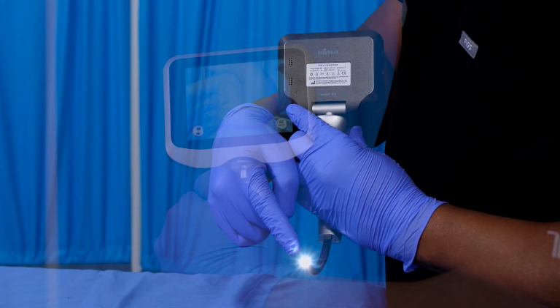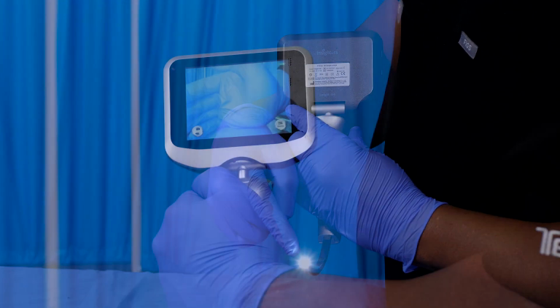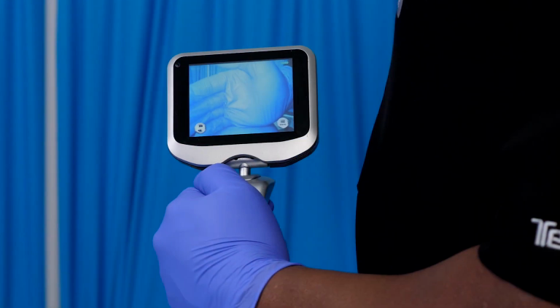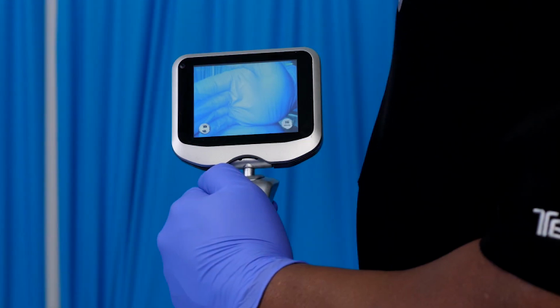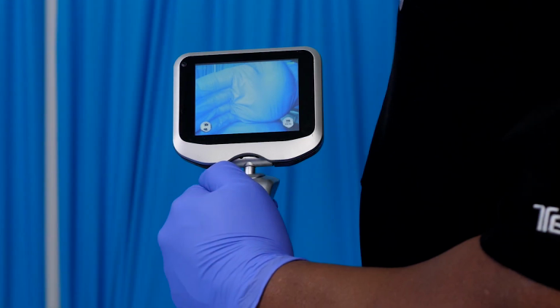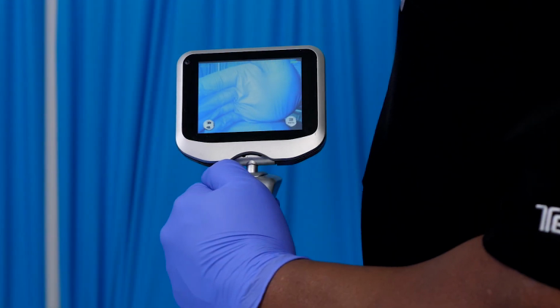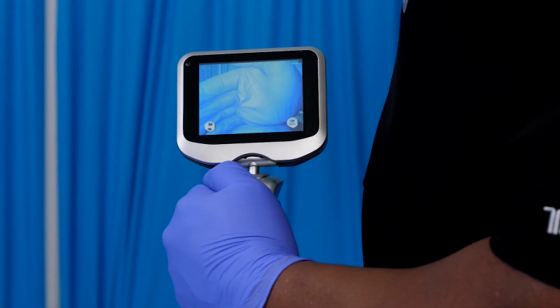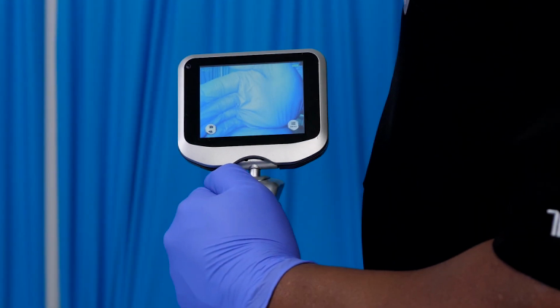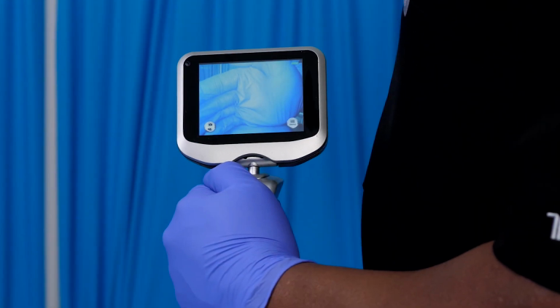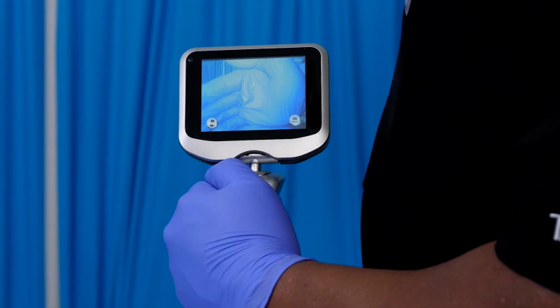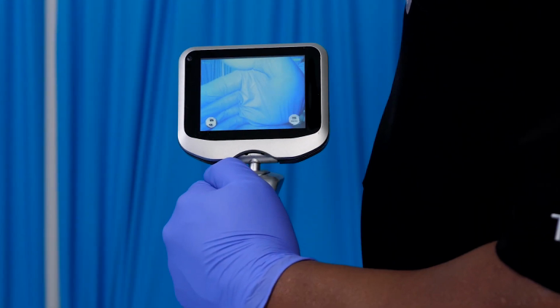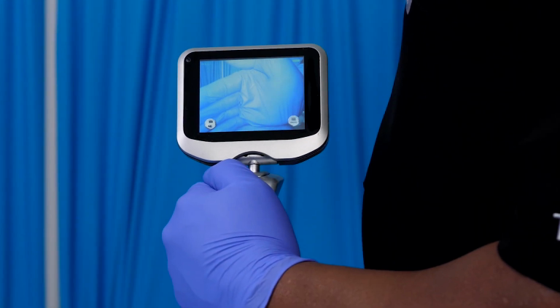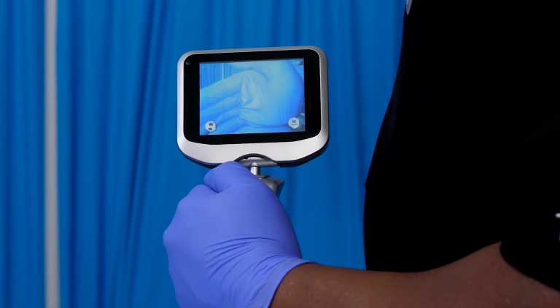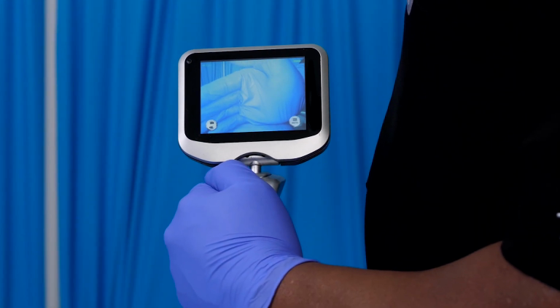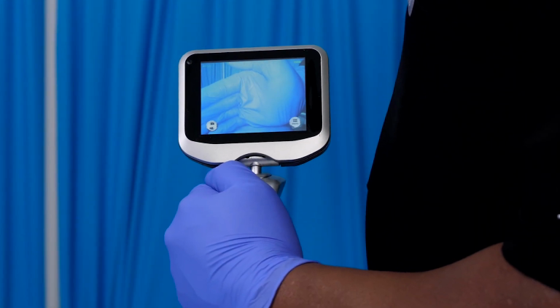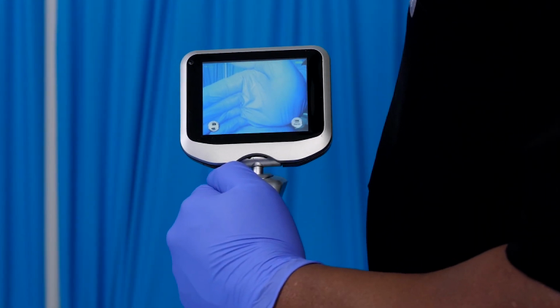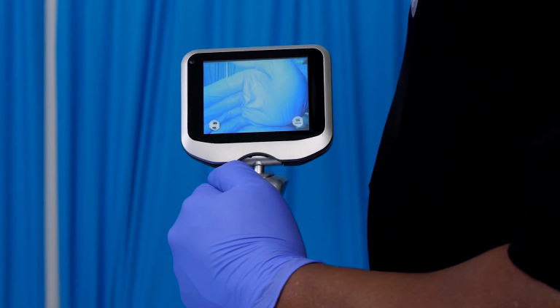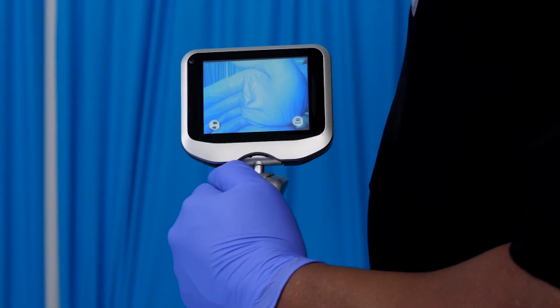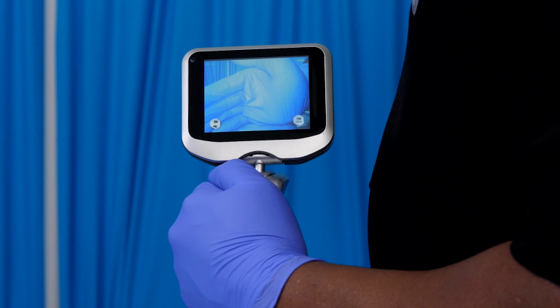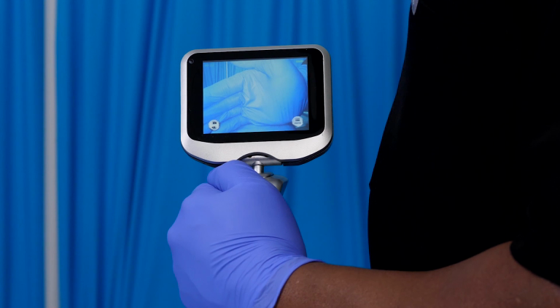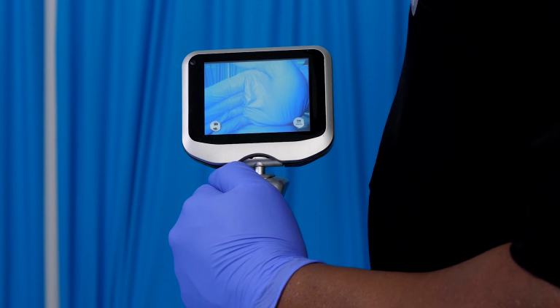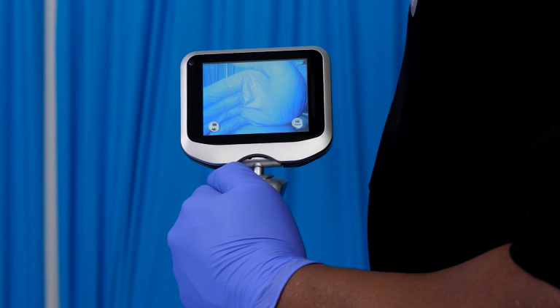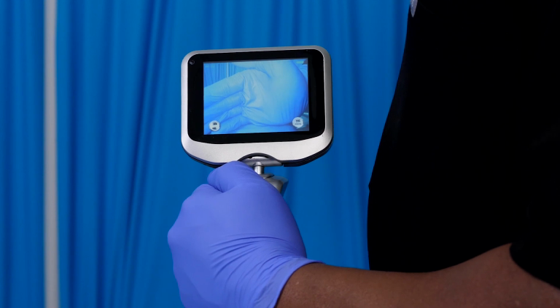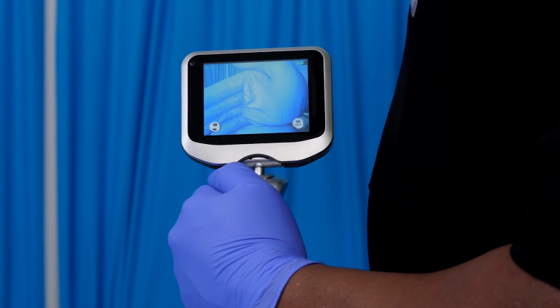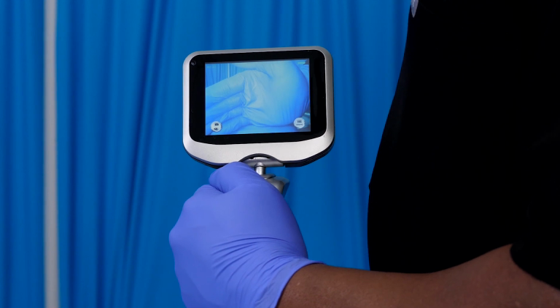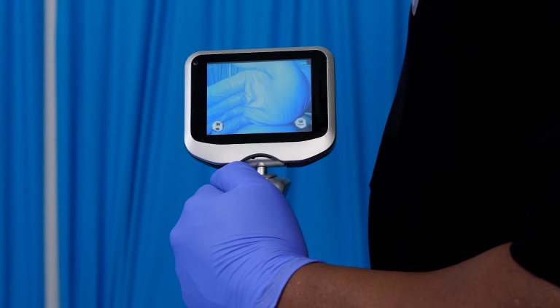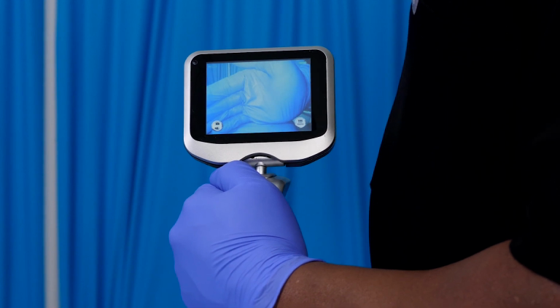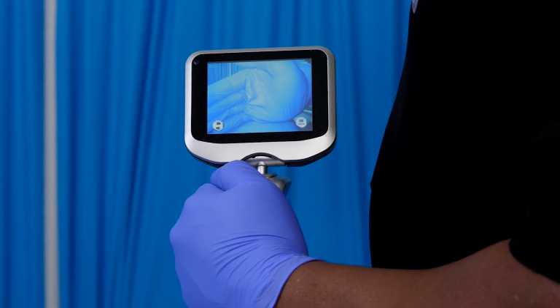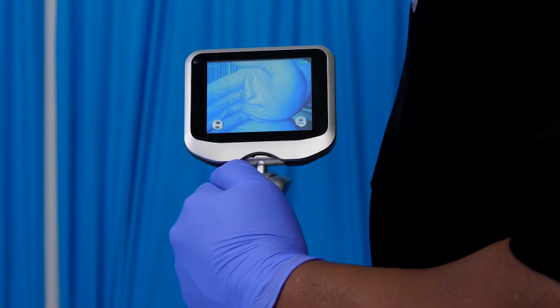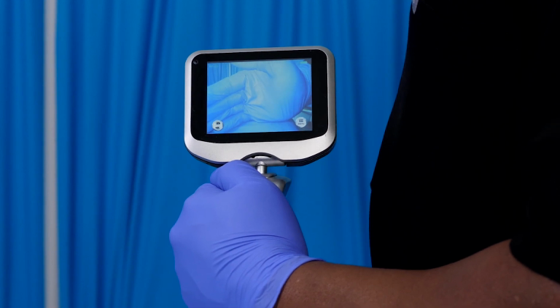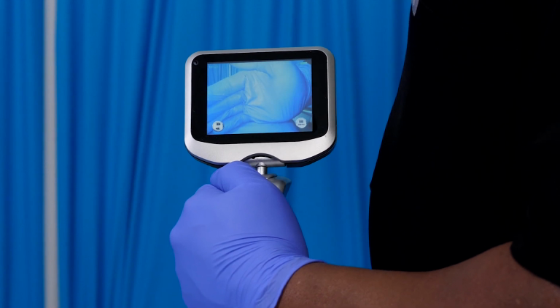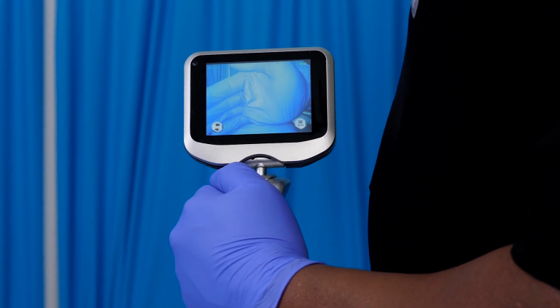At this point, you'll want to confirm the image from the camera is displaying normally and clearly on the screen.